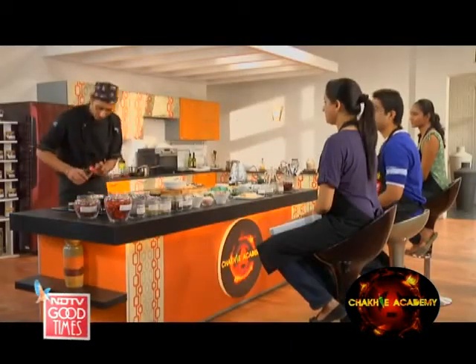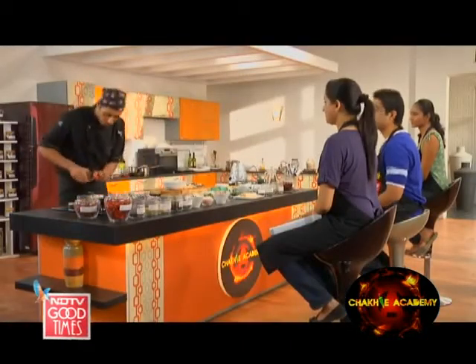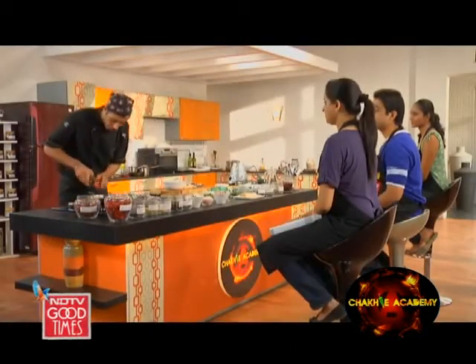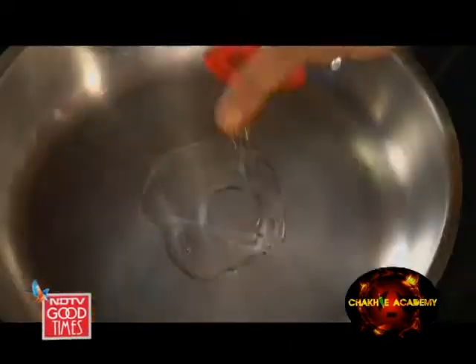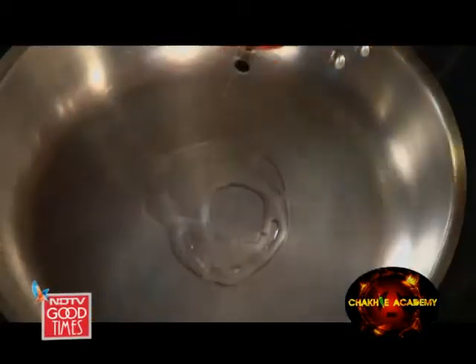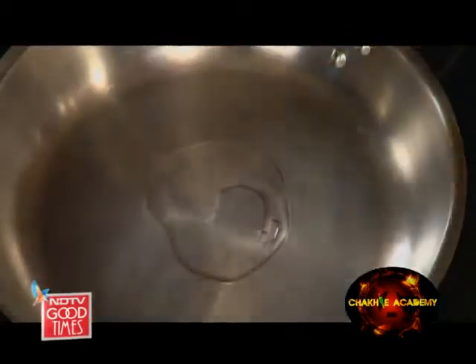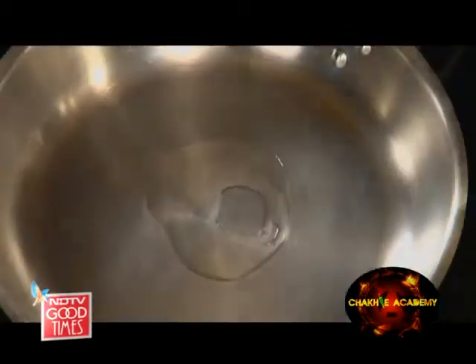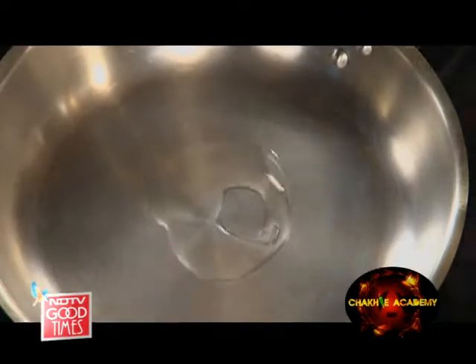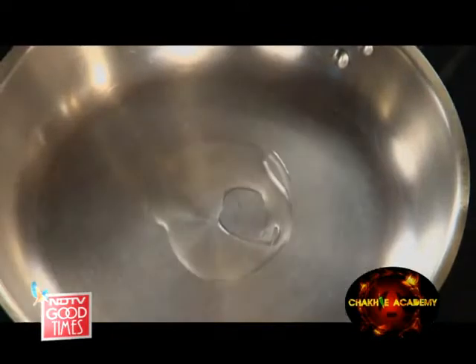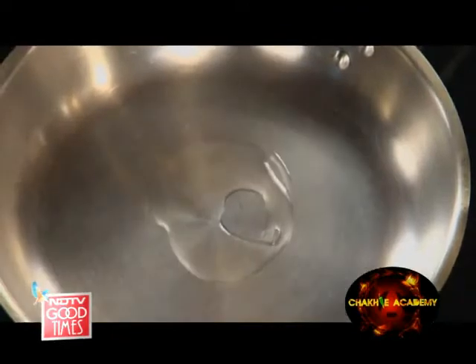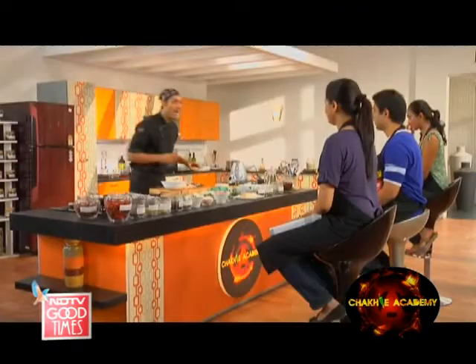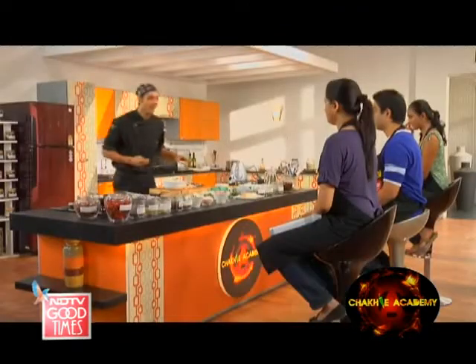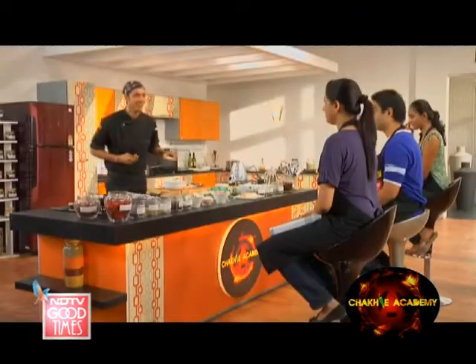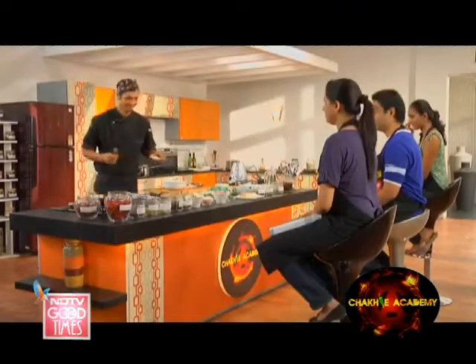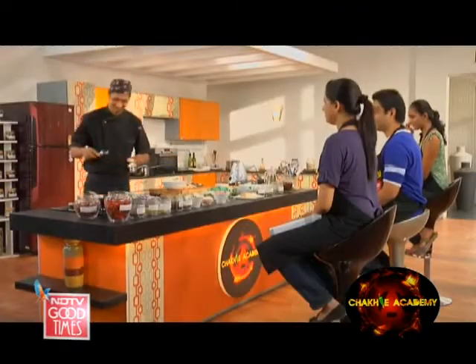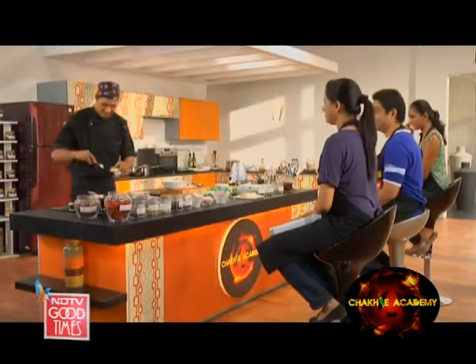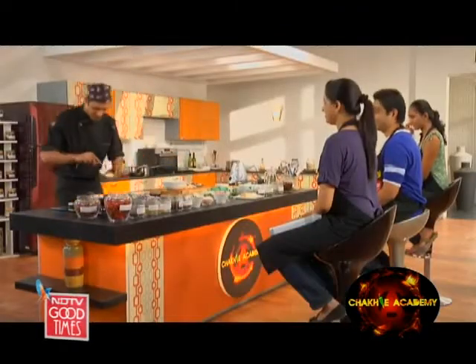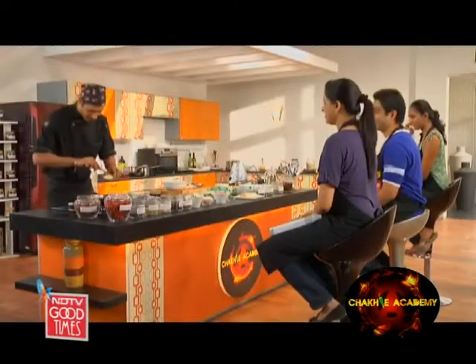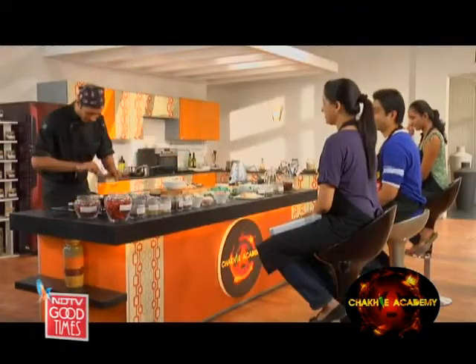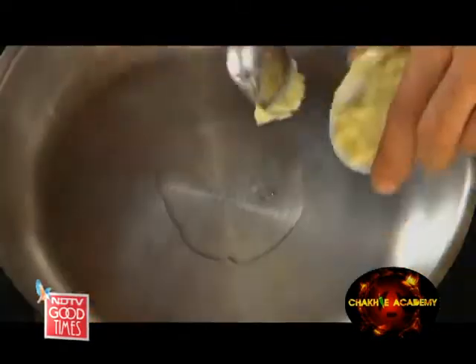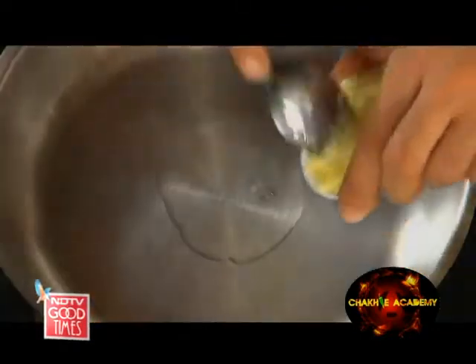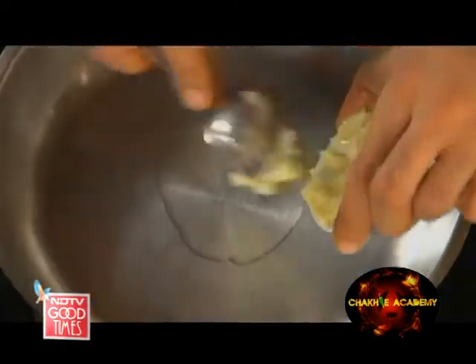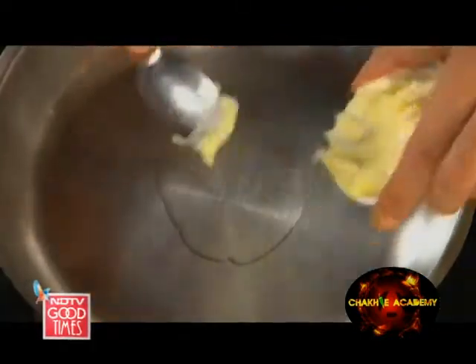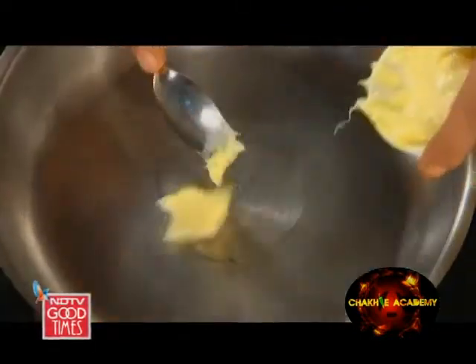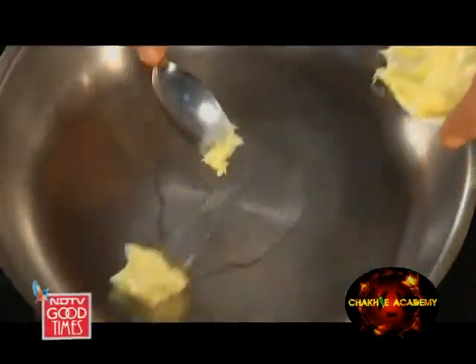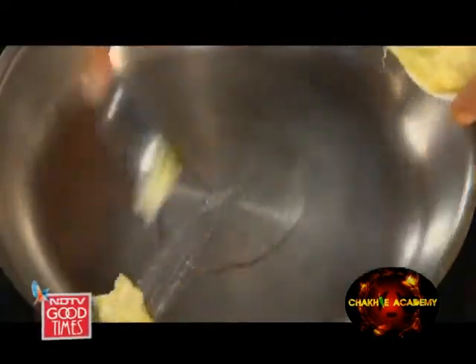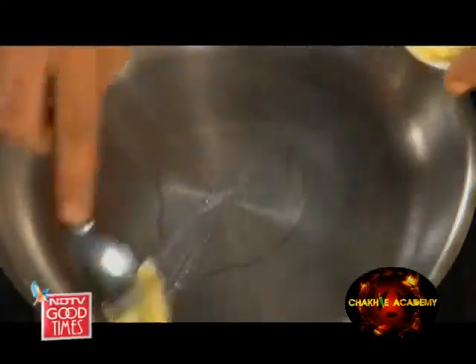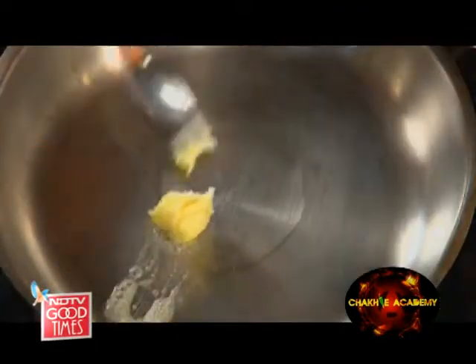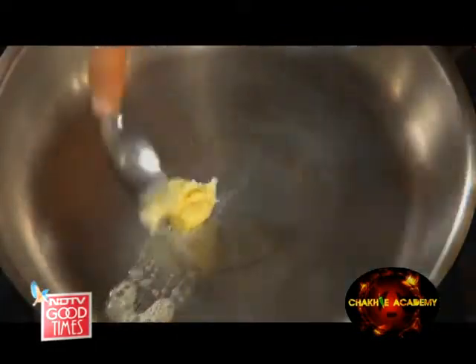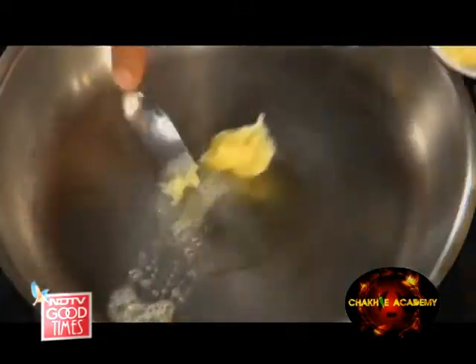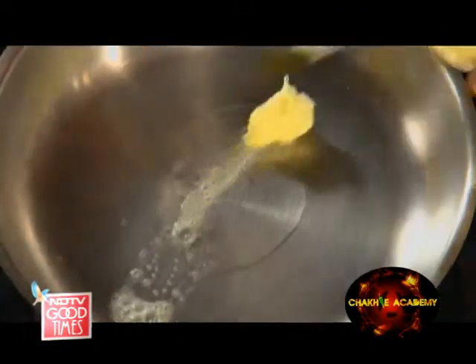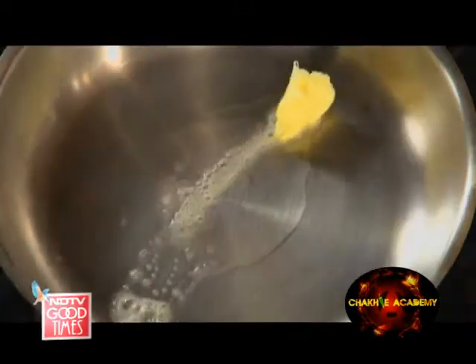Now for our mushrooms — a little bit of refined oil and a little bit of butter. Yes, this base is going to be butter and oil.